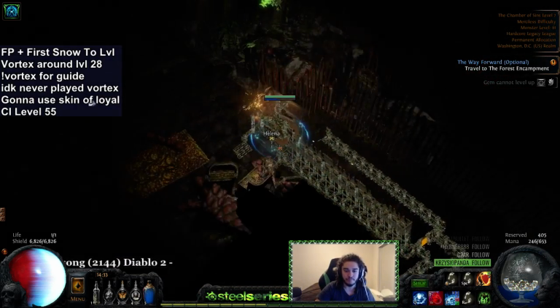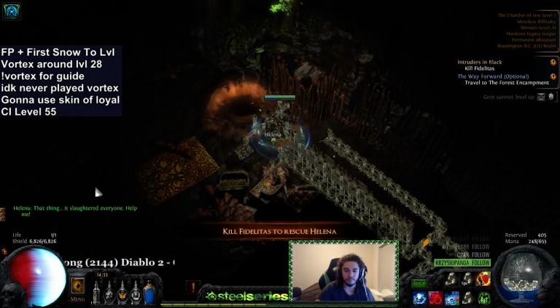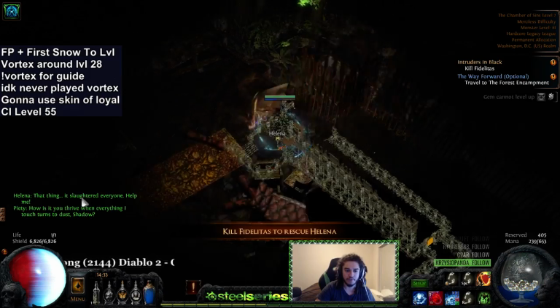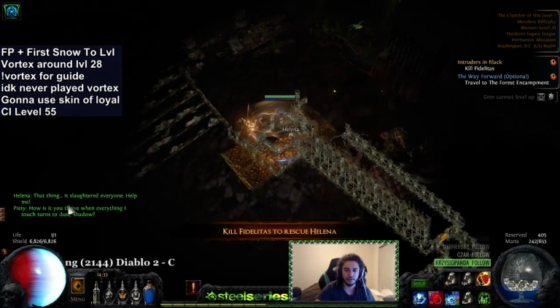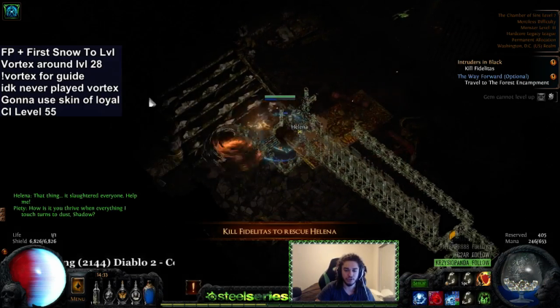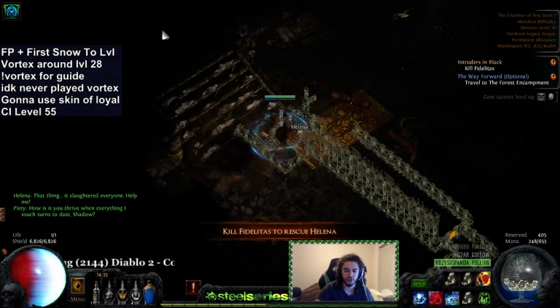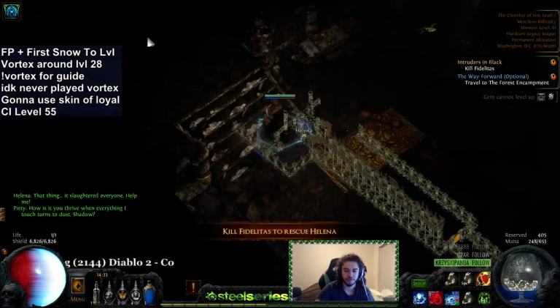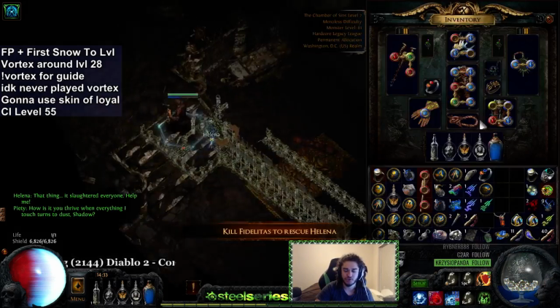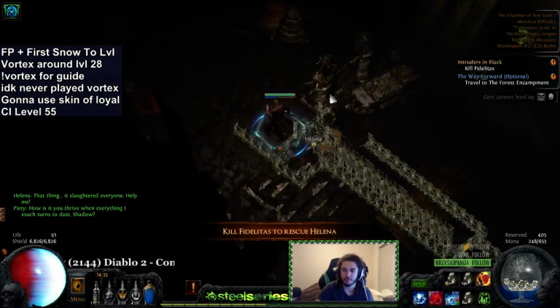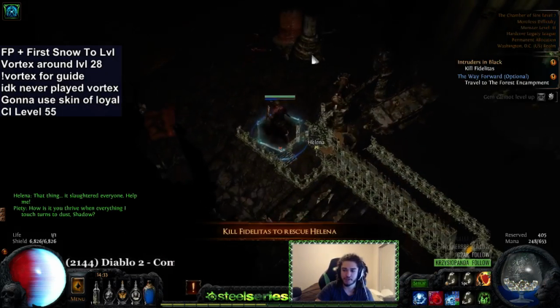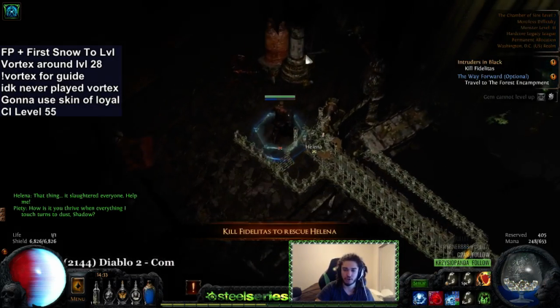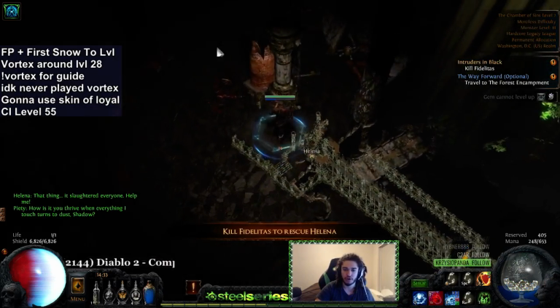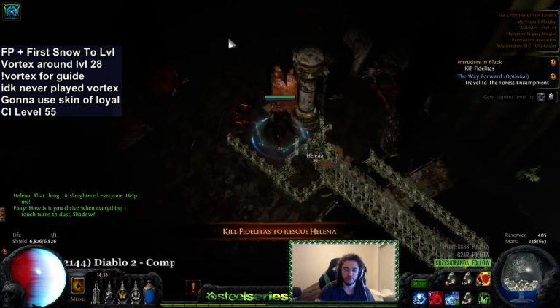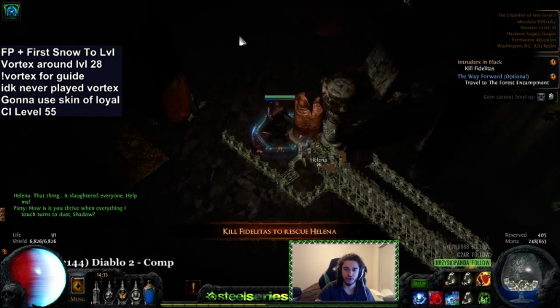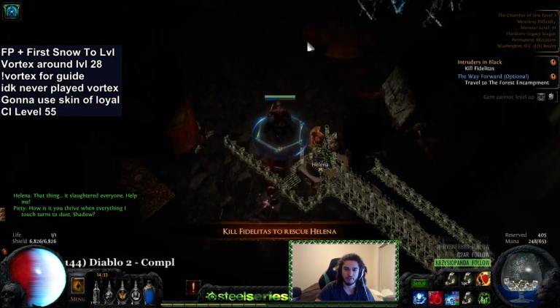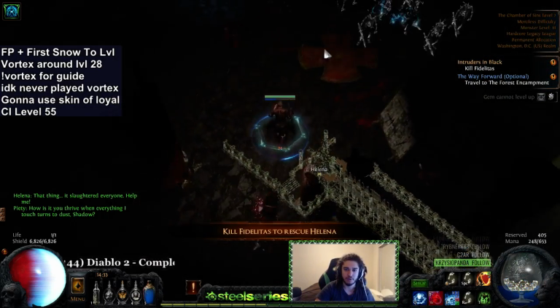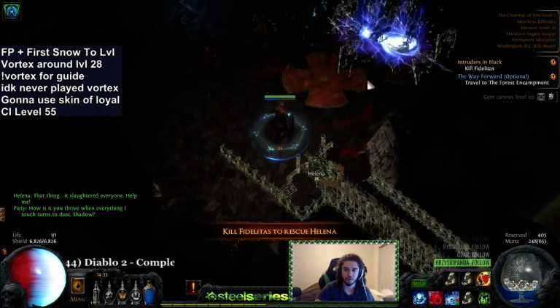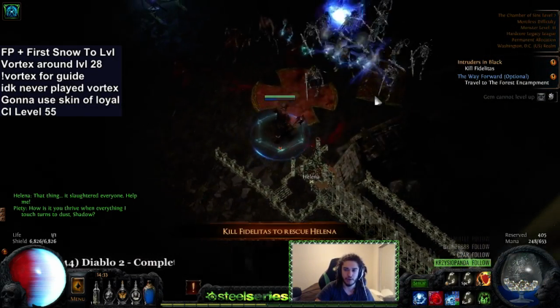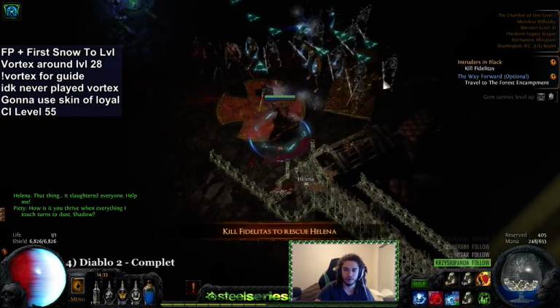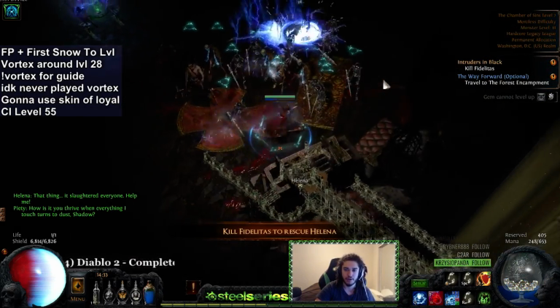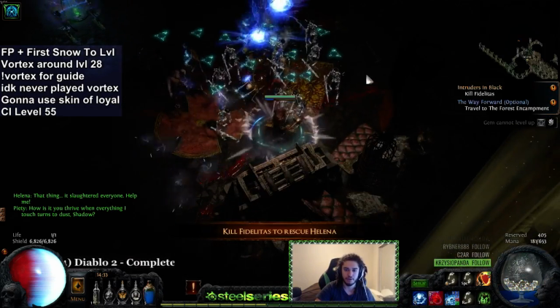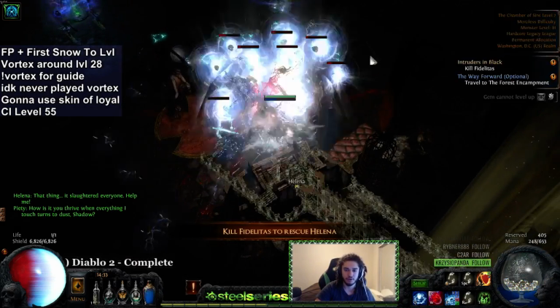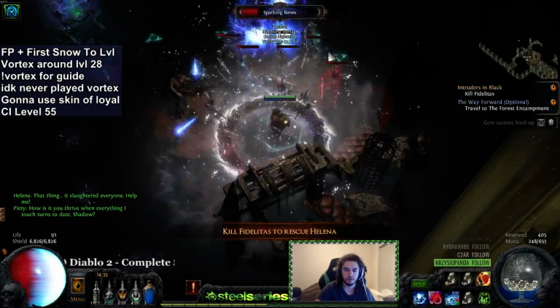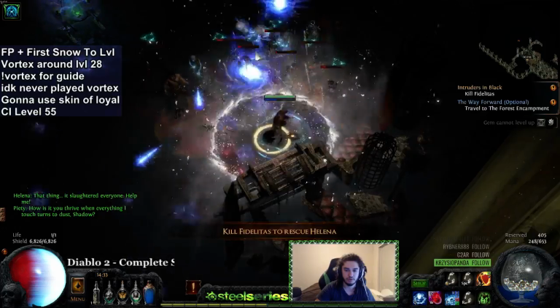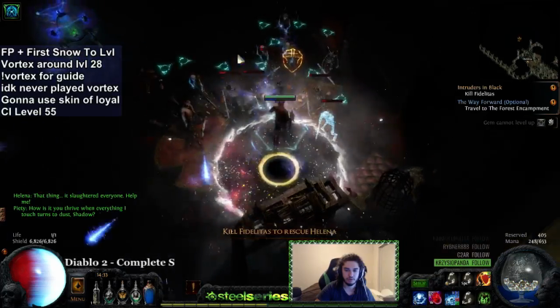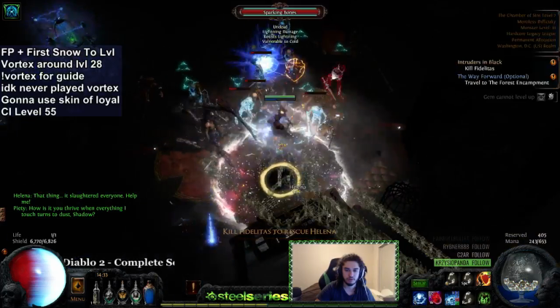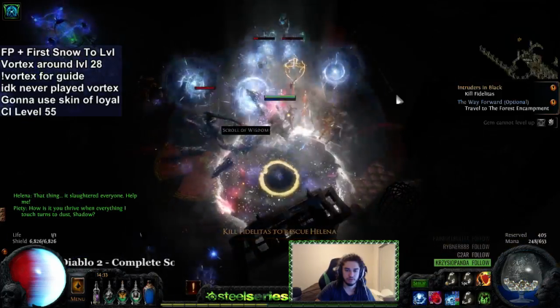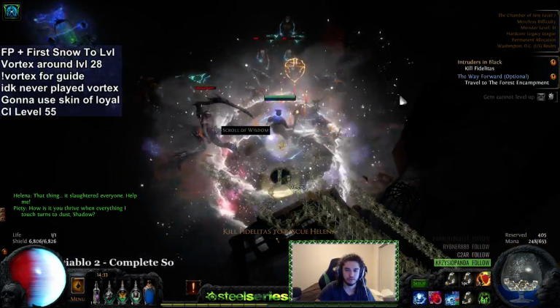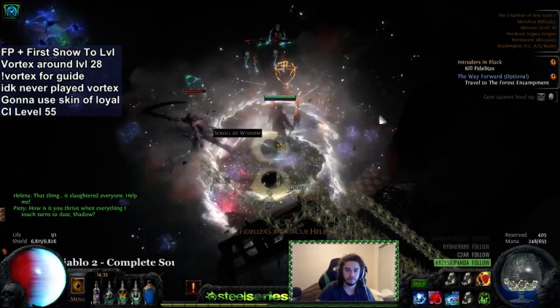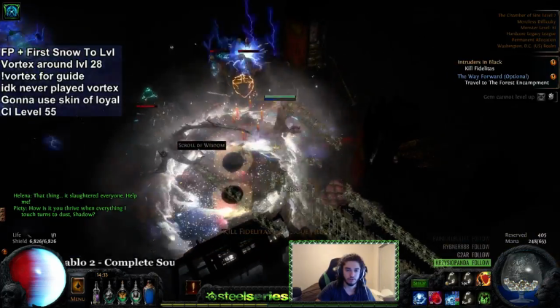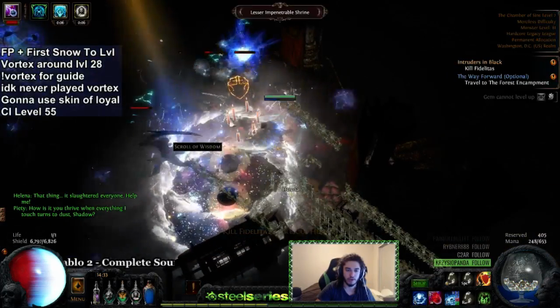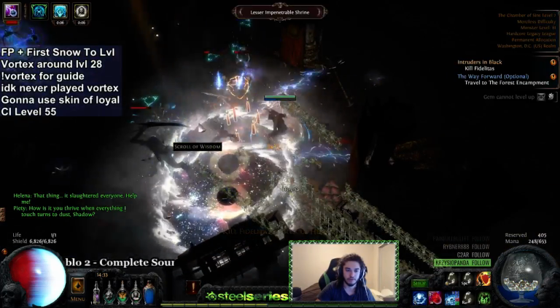Another alternative is dropping Occultist and going Shavronne's low life, but I don't think I want to do that either.